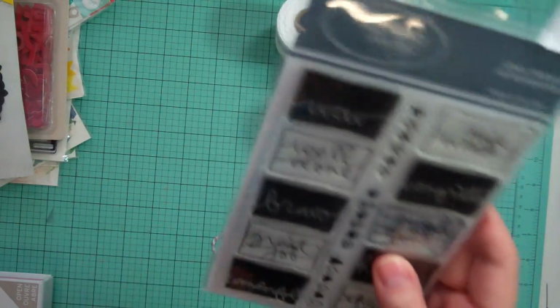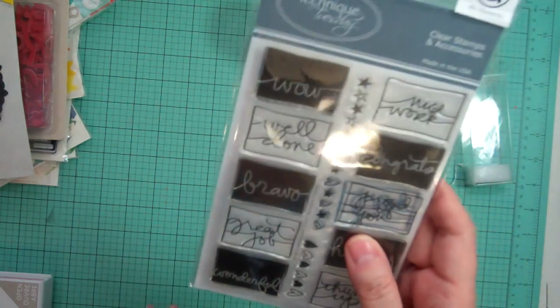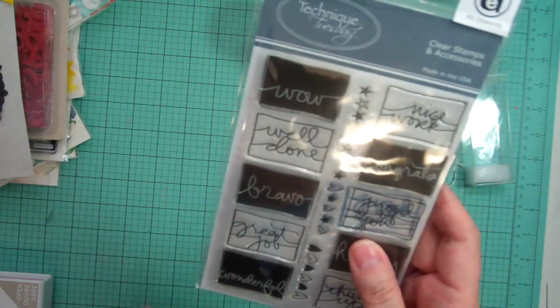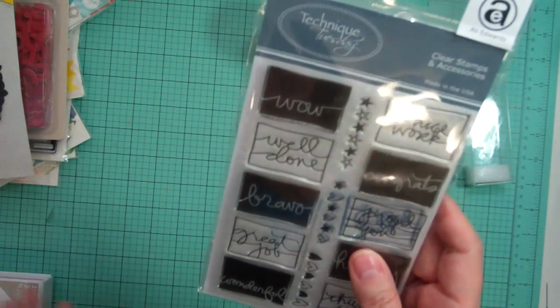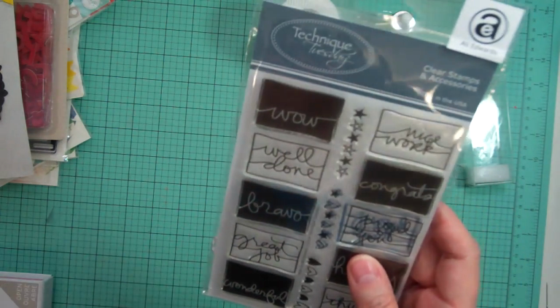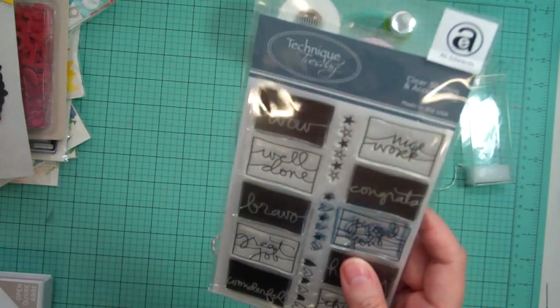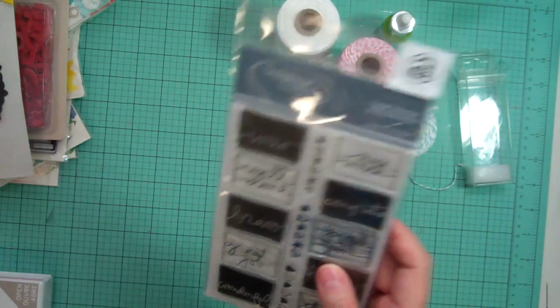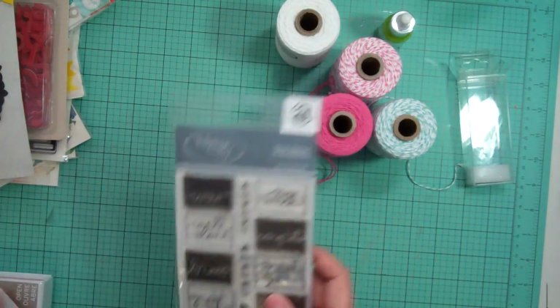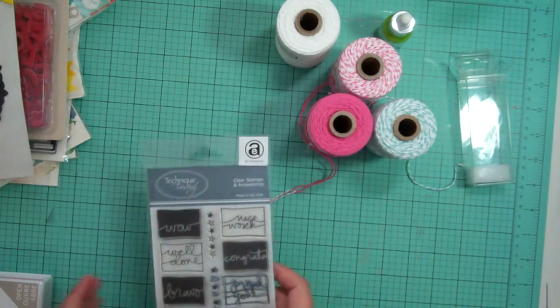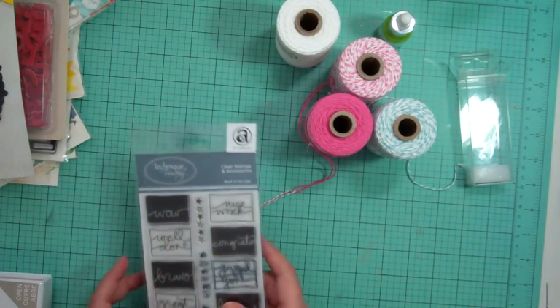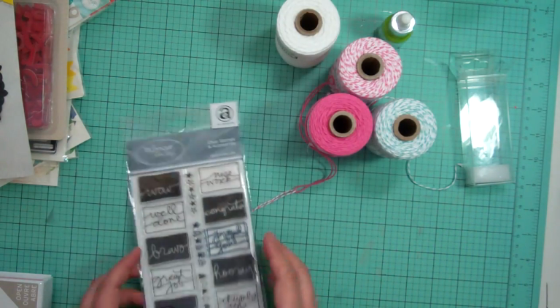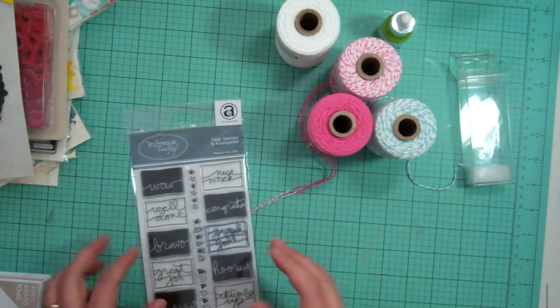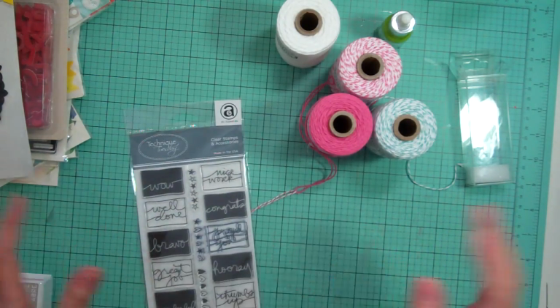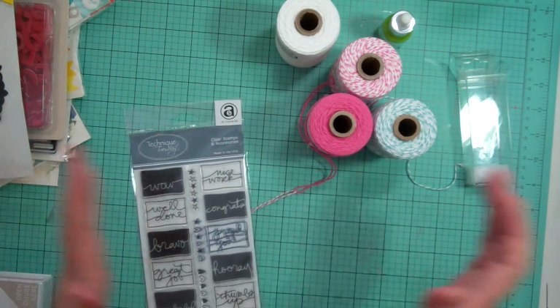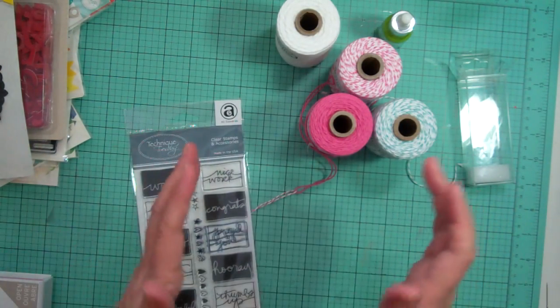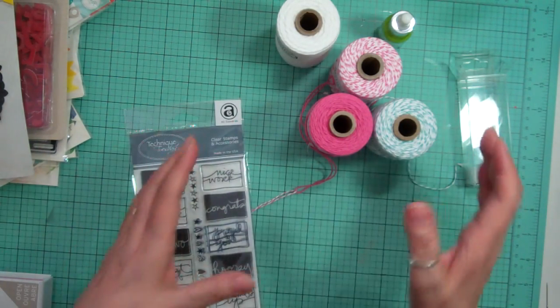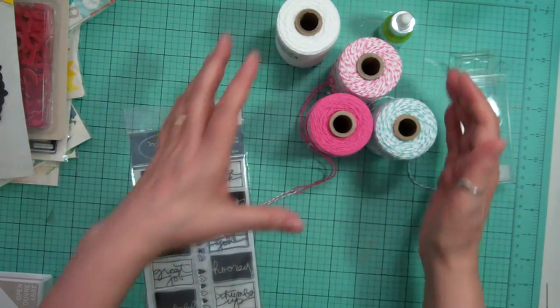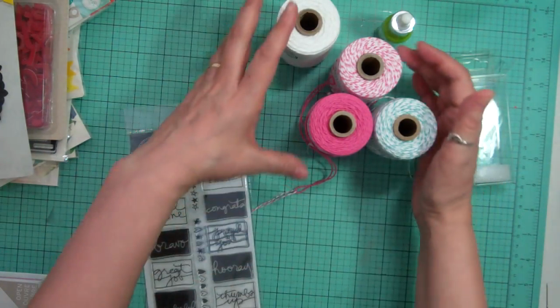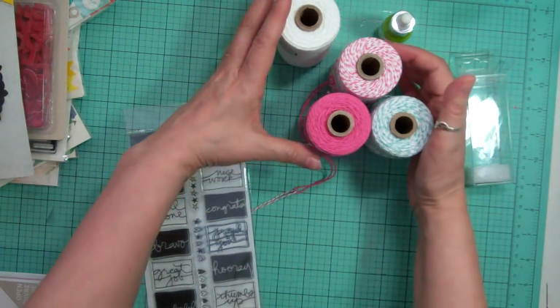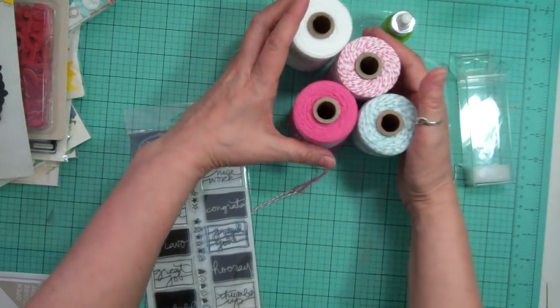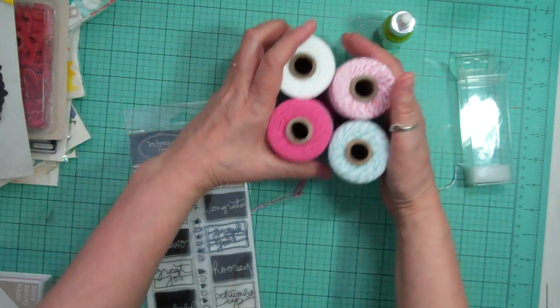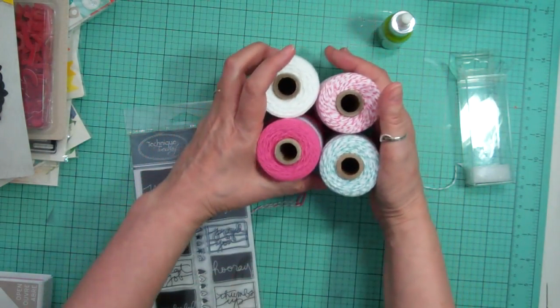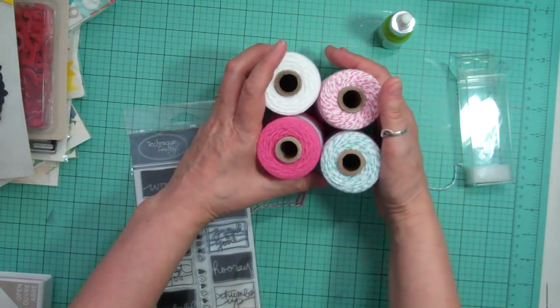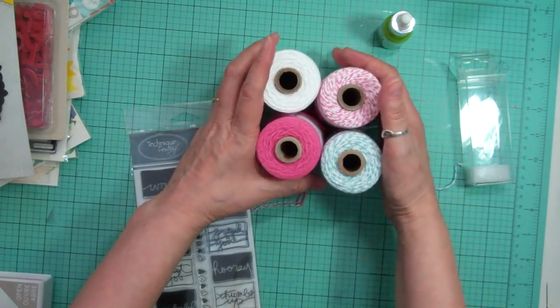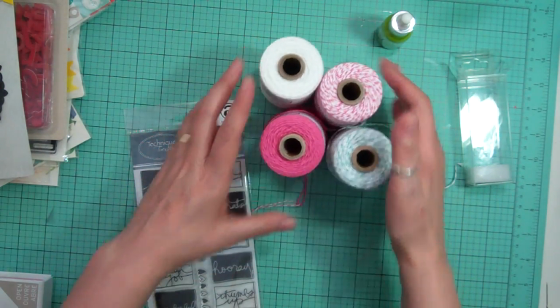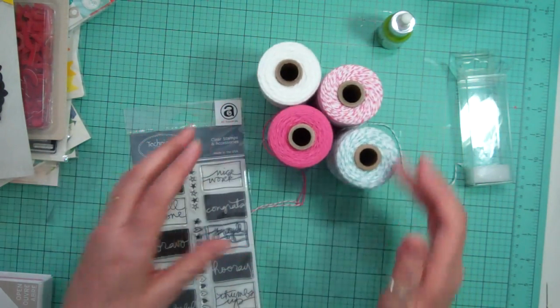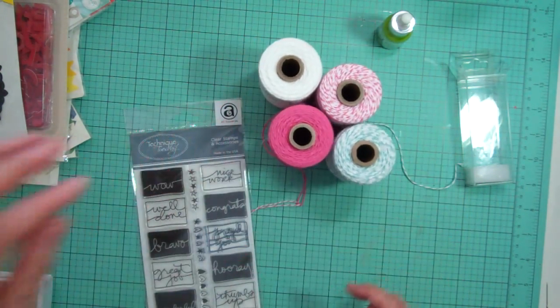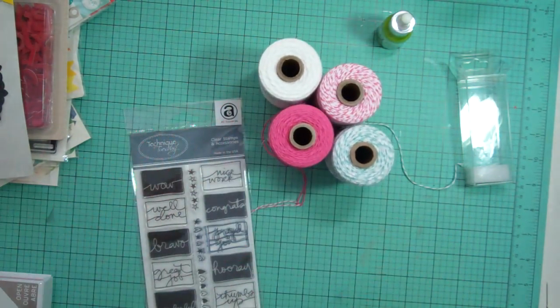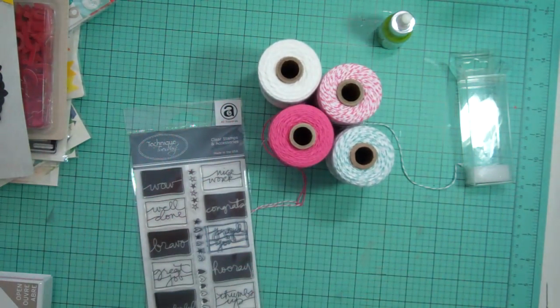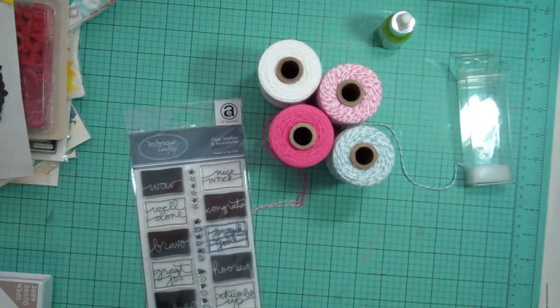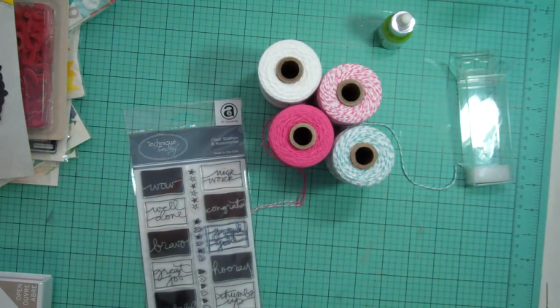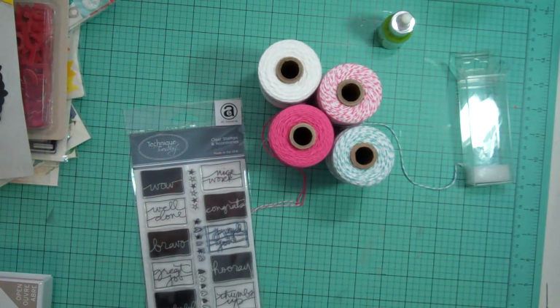So that was my haul all combined together. Thanks for watching. Bye.